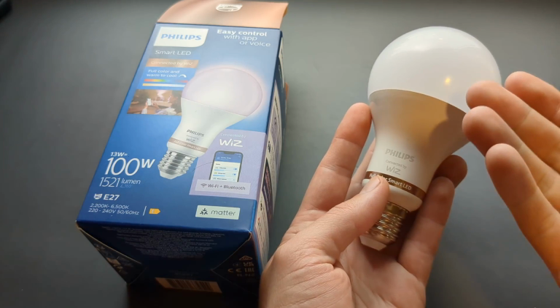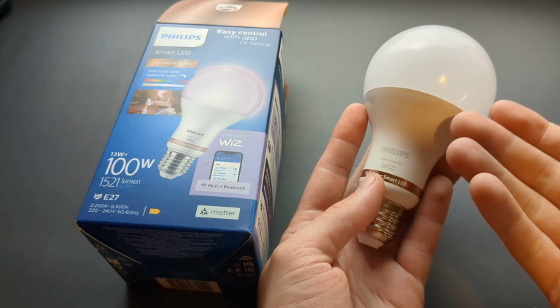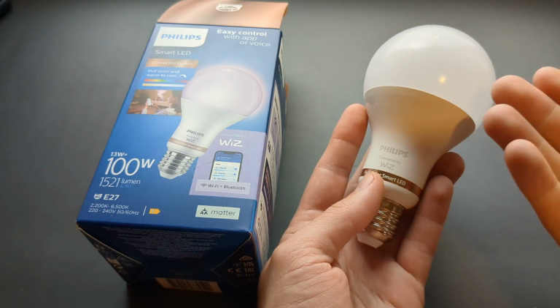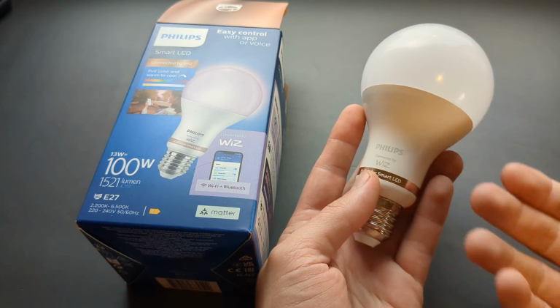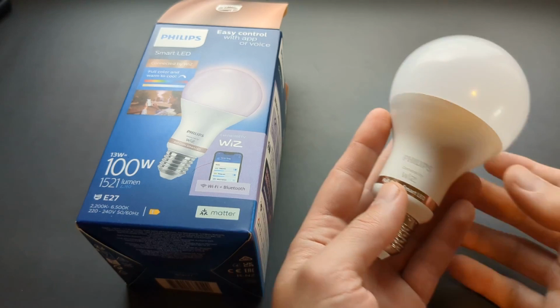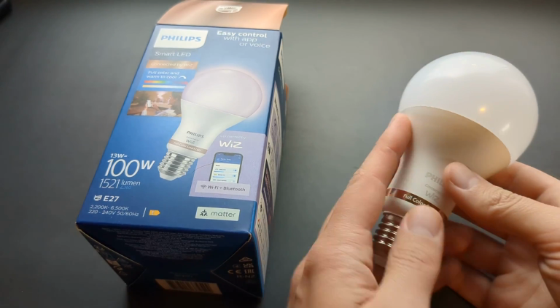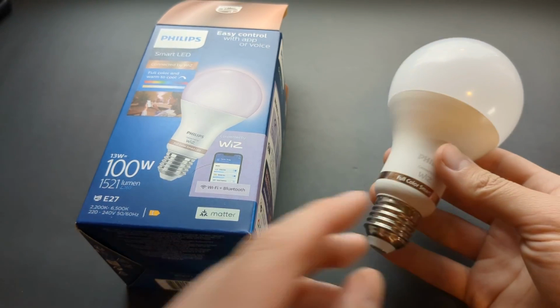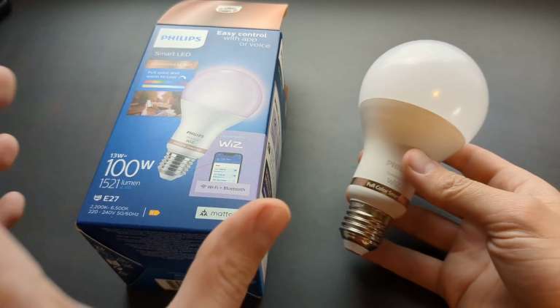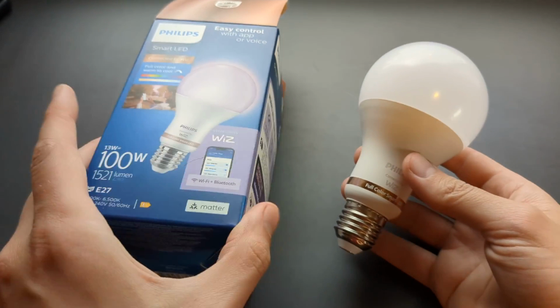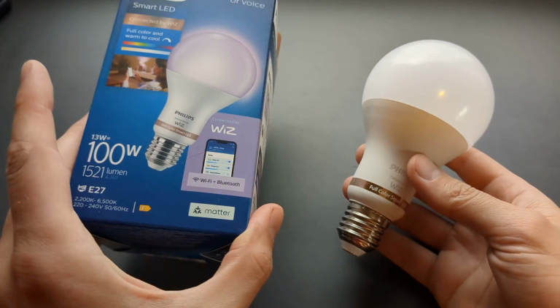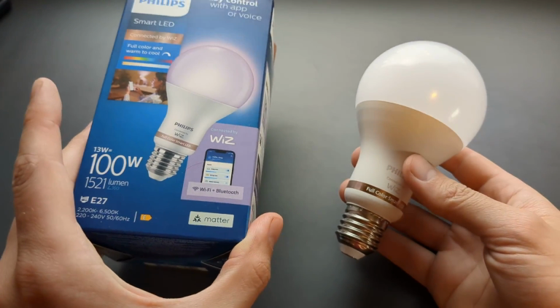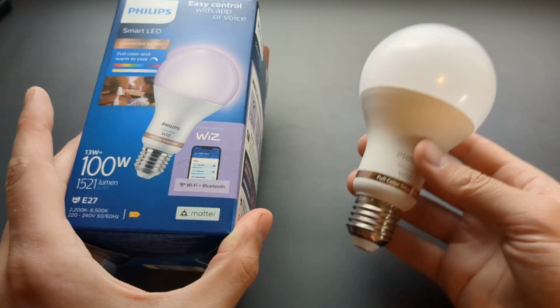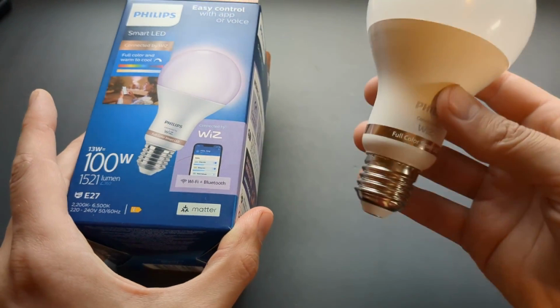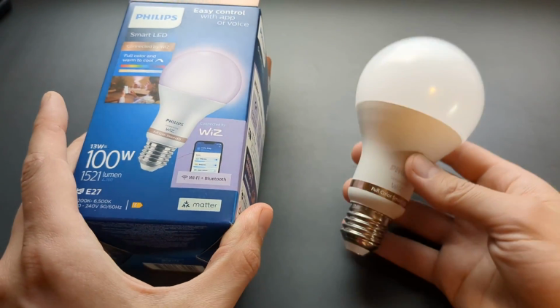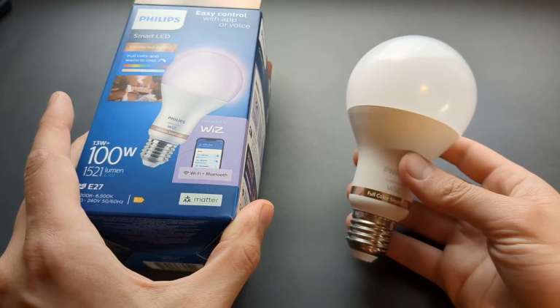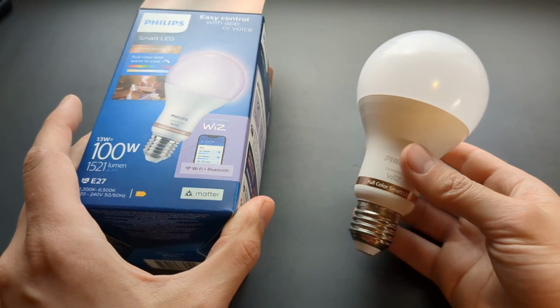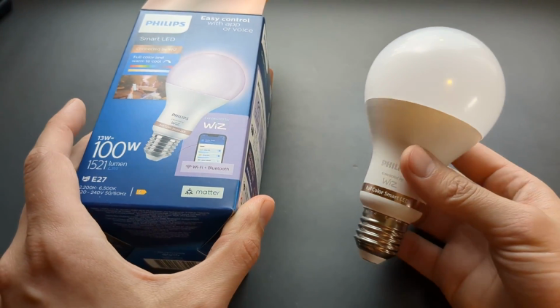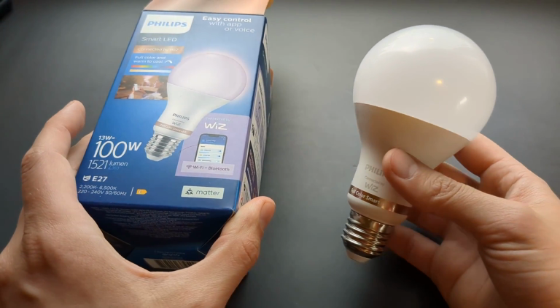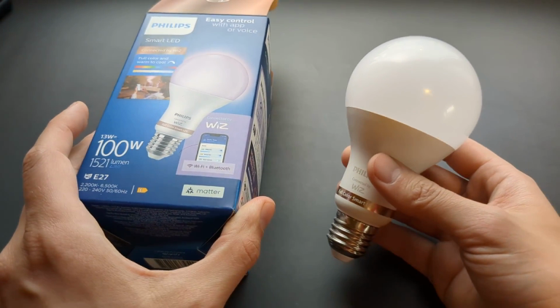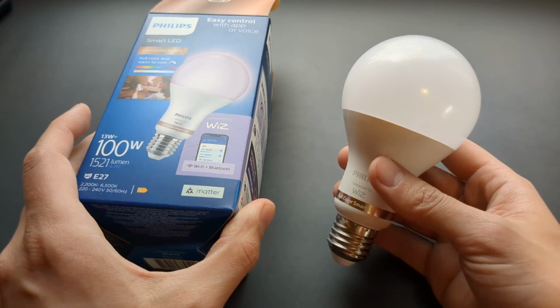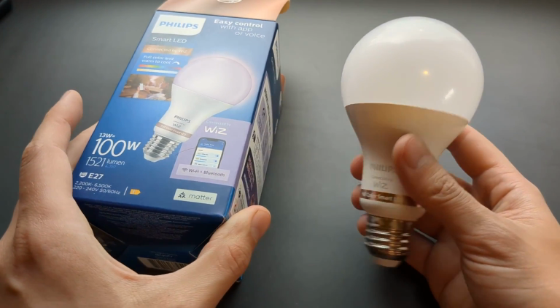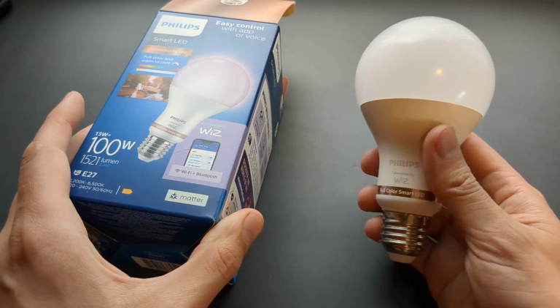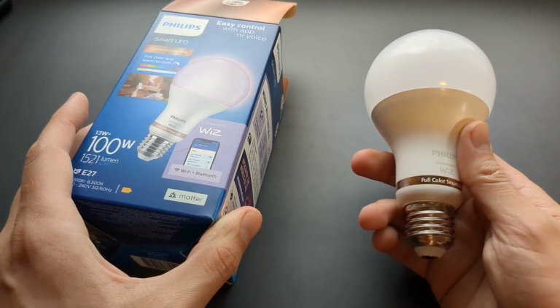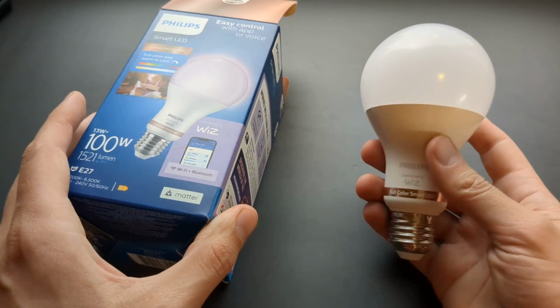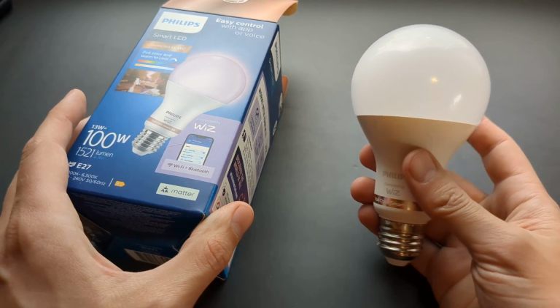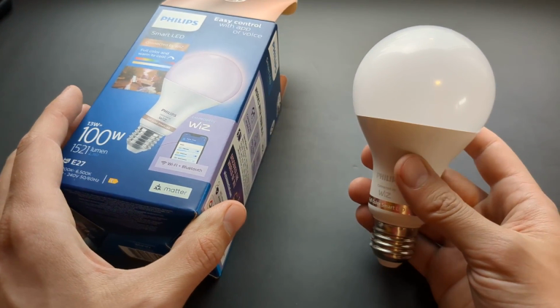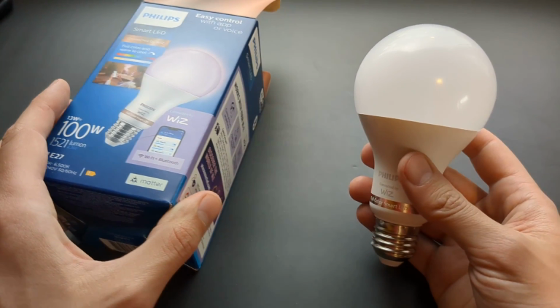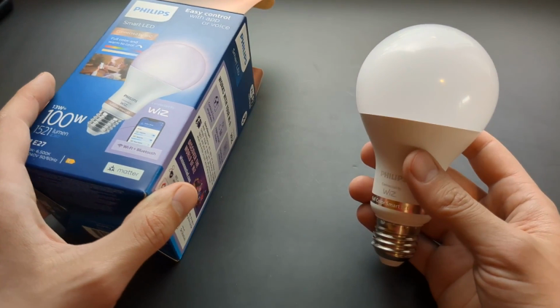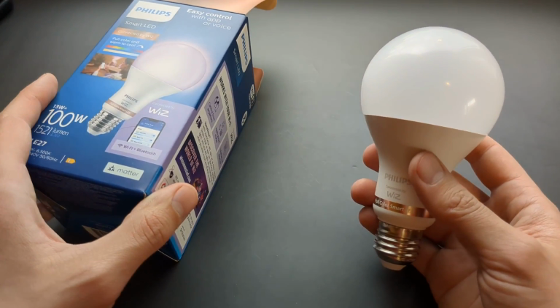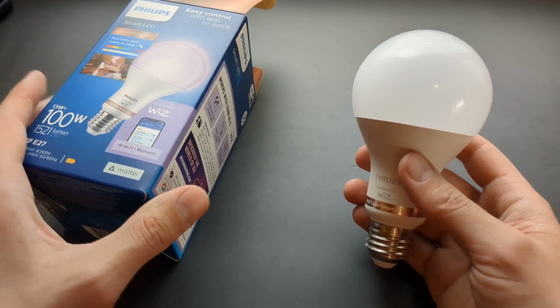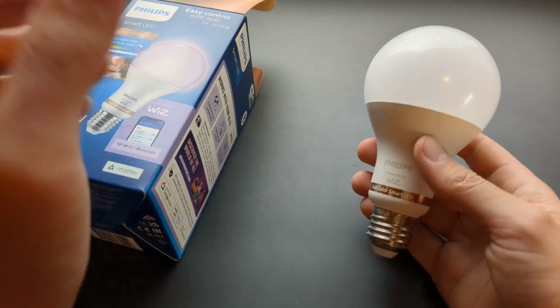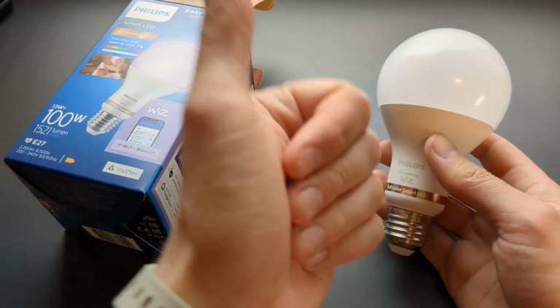If you want to see more videos about these Philips lights, make sure to subscribe because I have plenty more videos coming. See you!